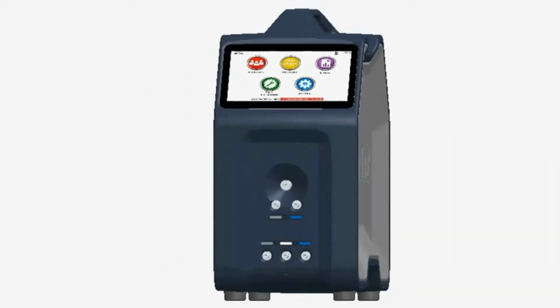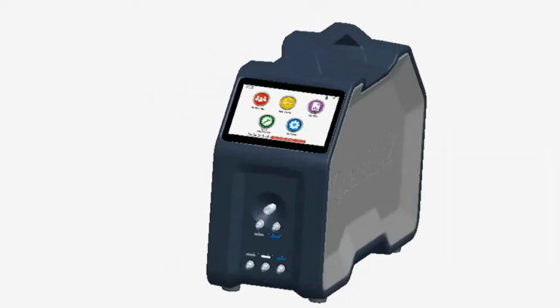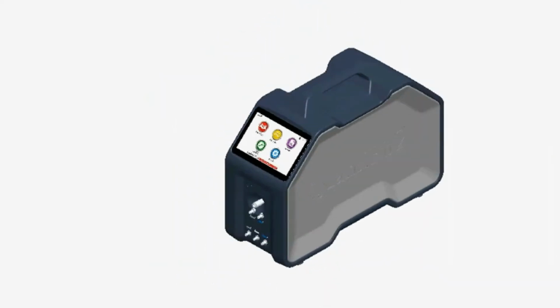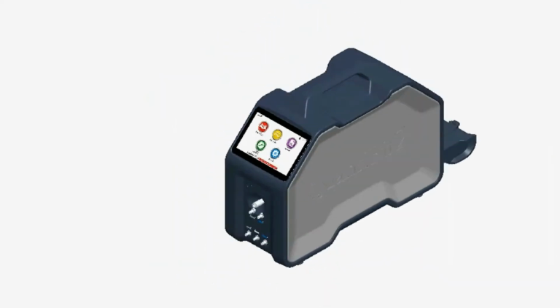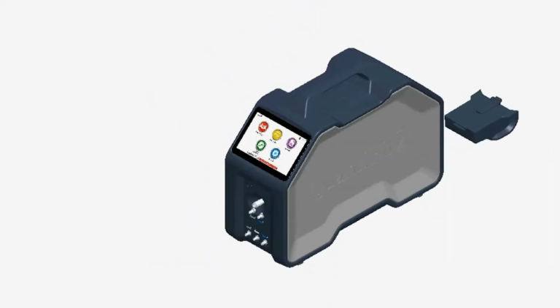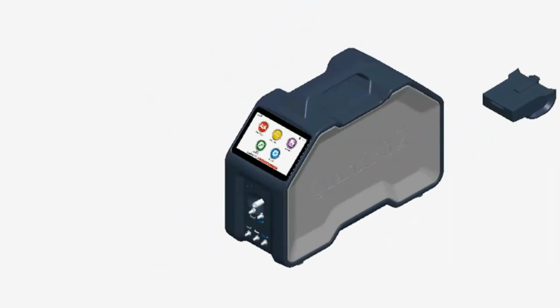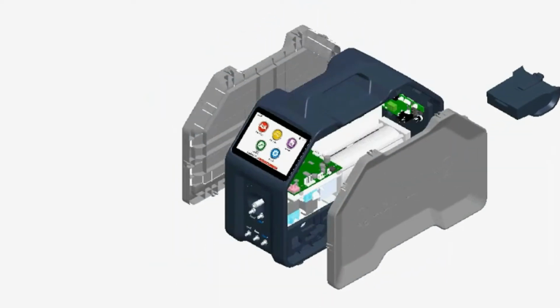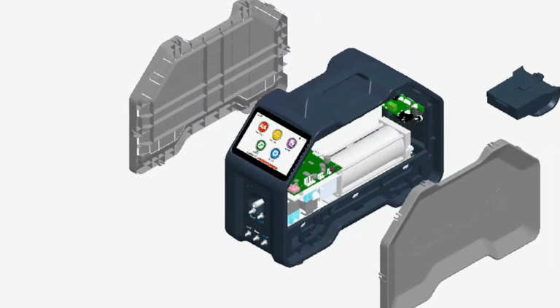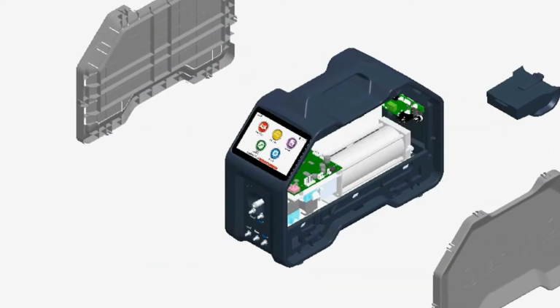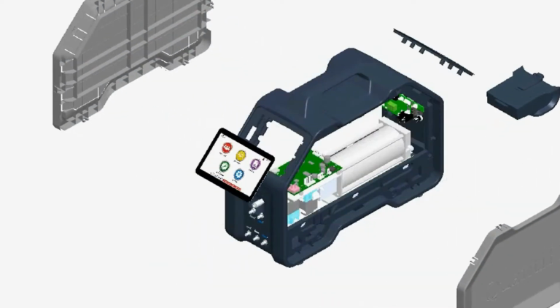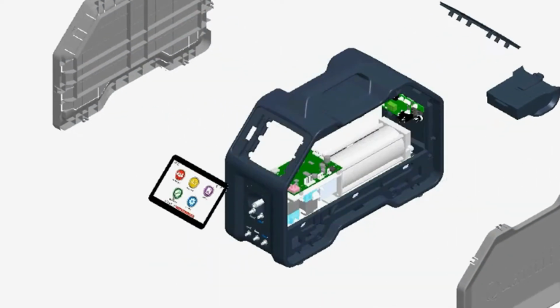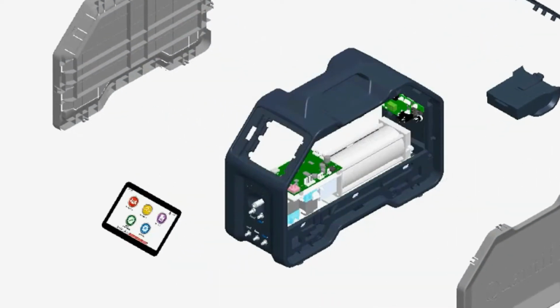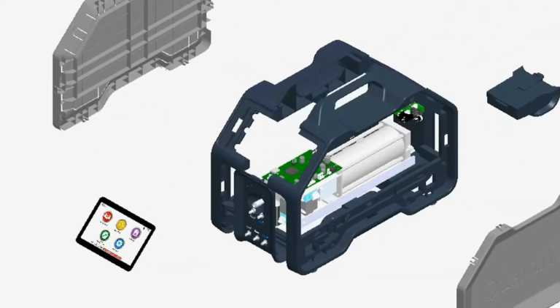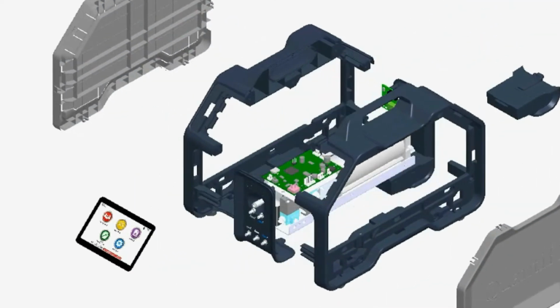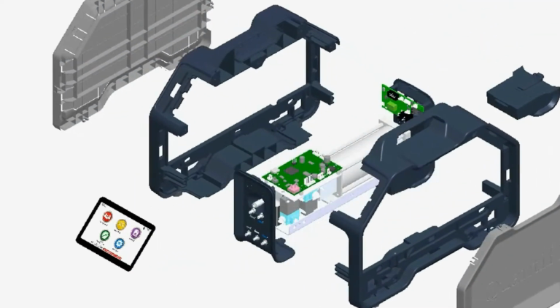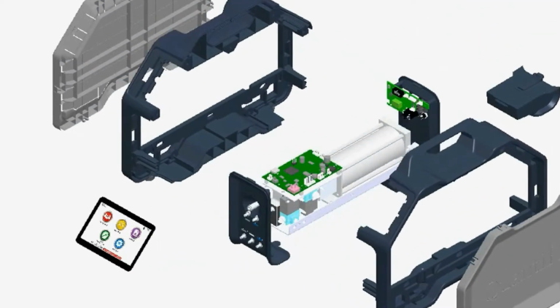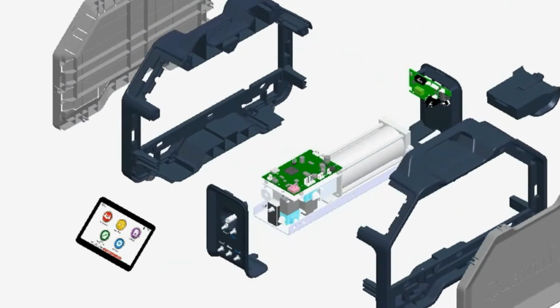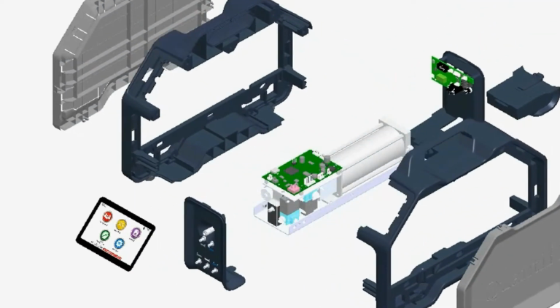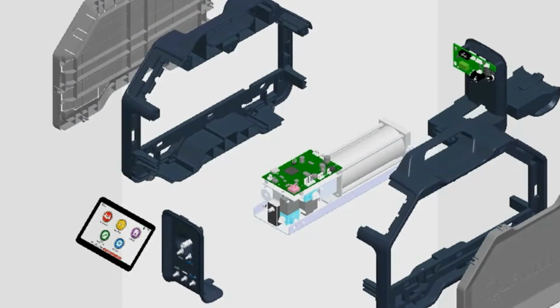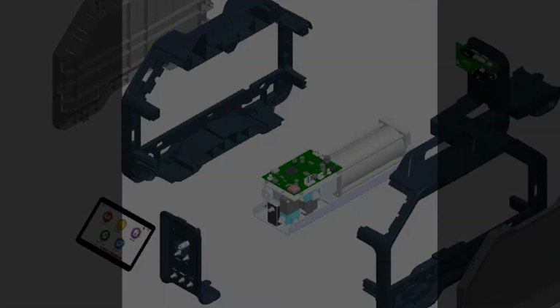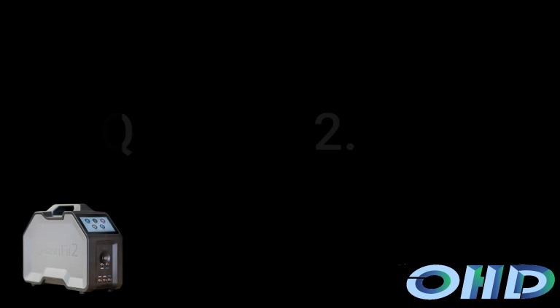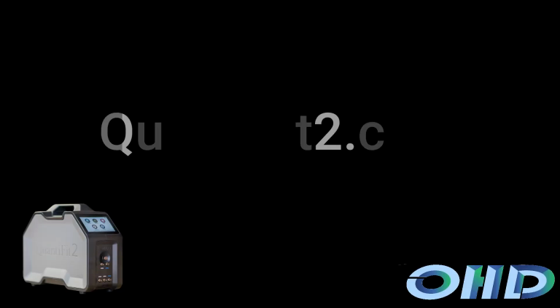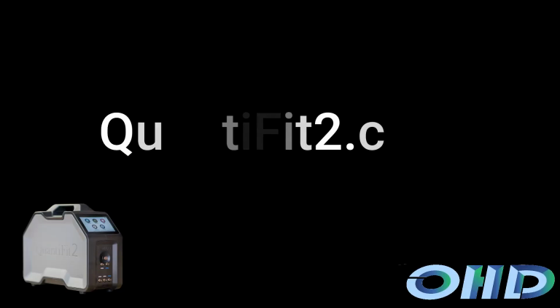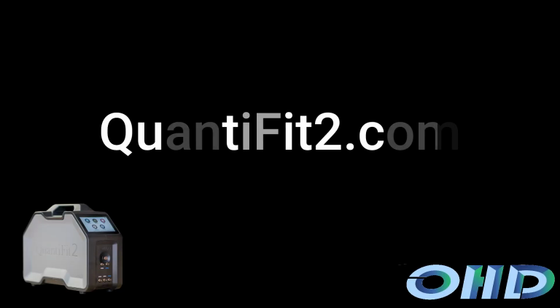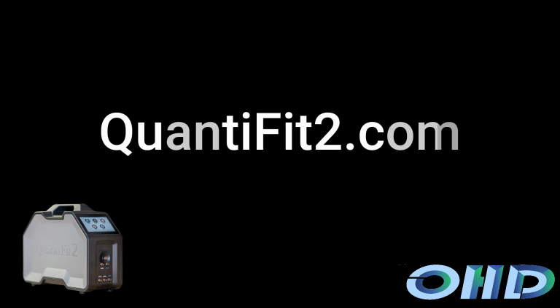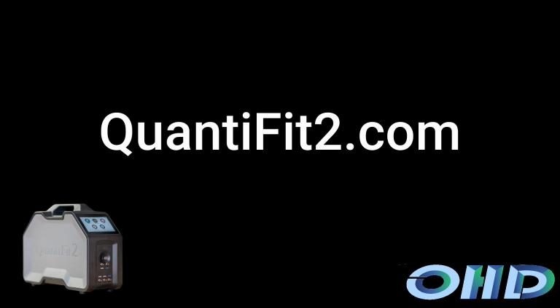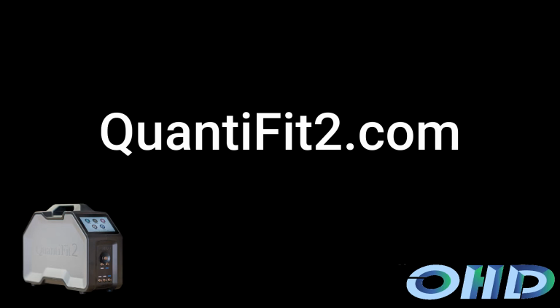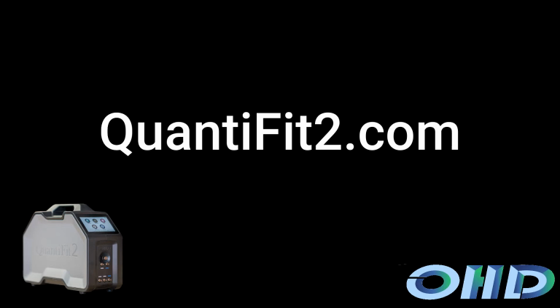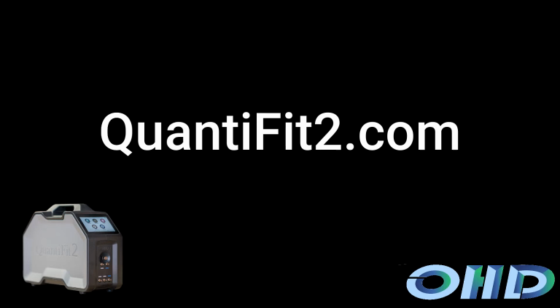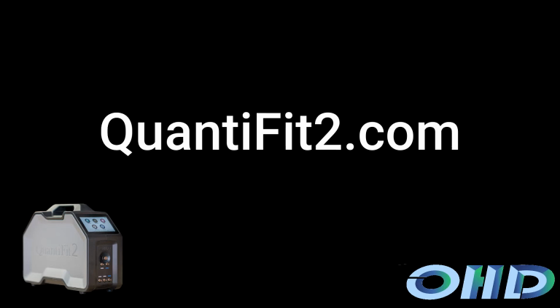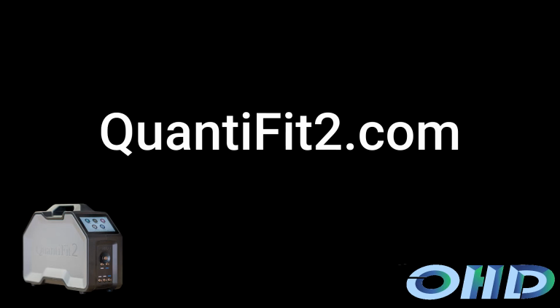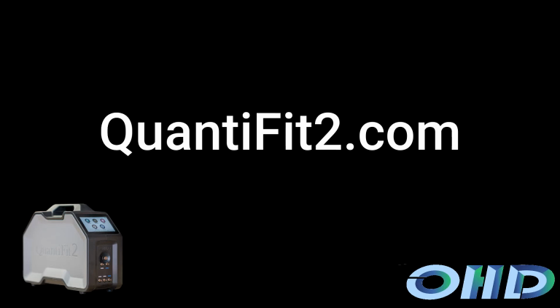Welcome to the new revolution in fit testing. Let us know how we can help.